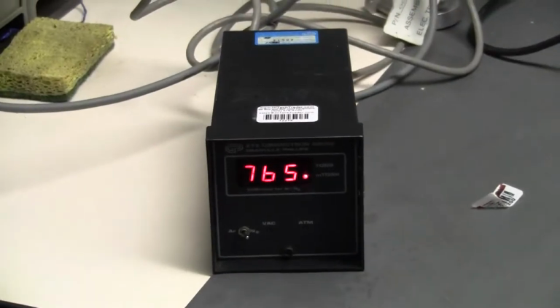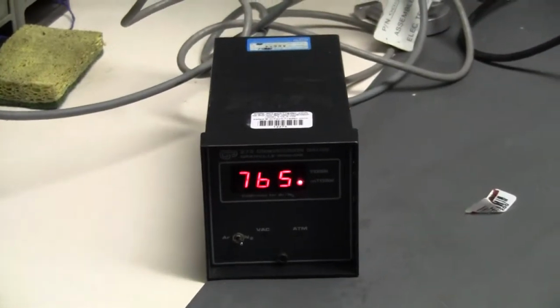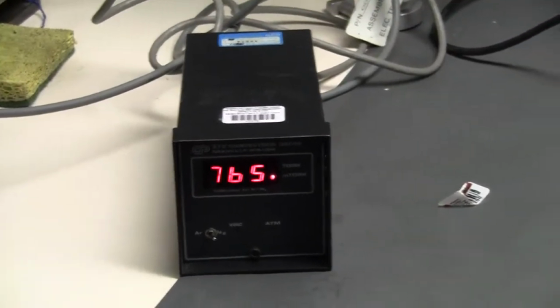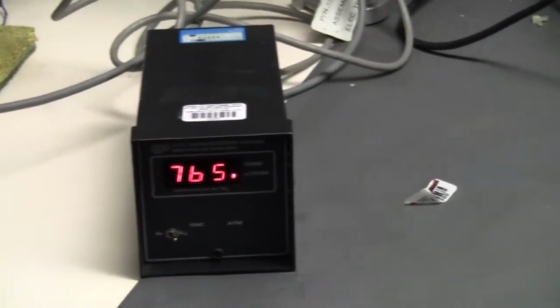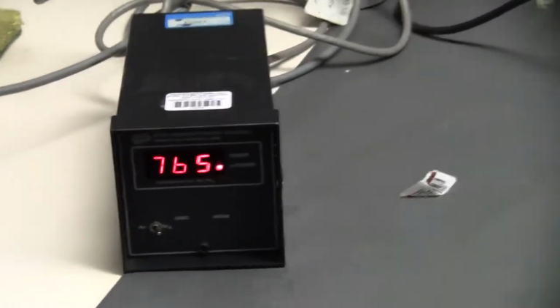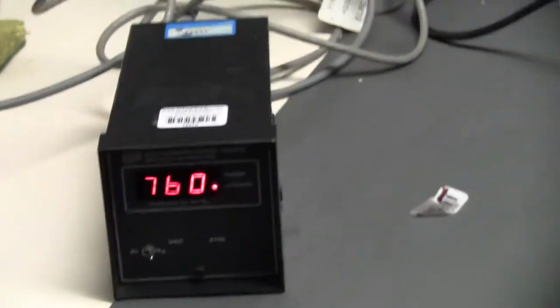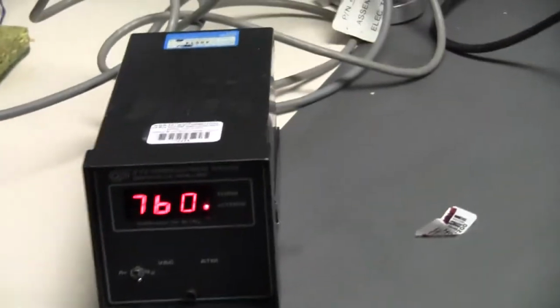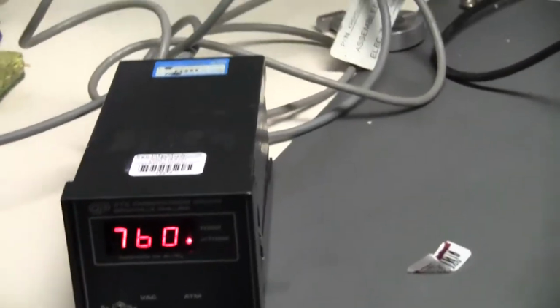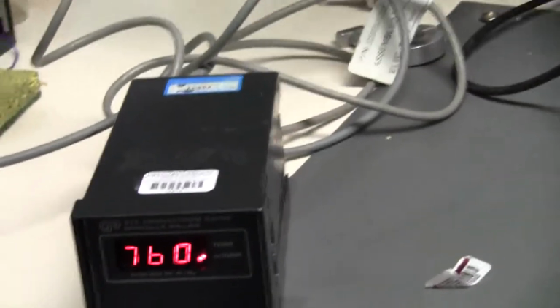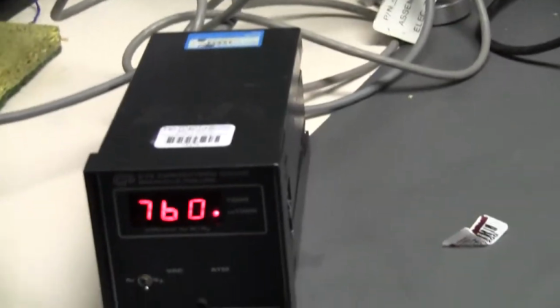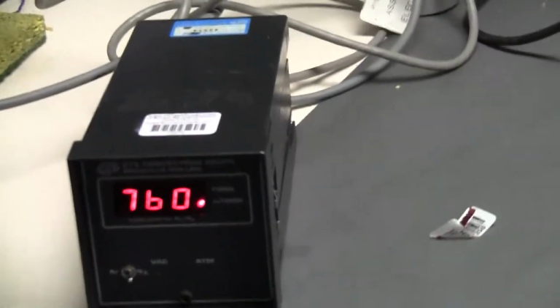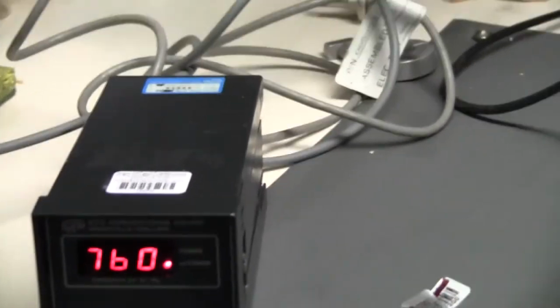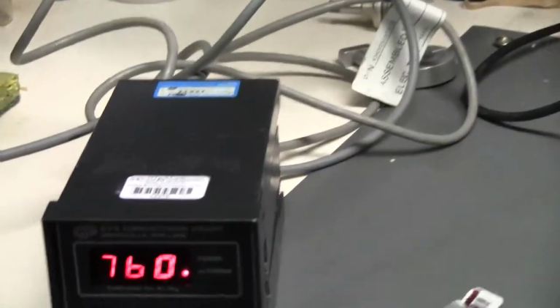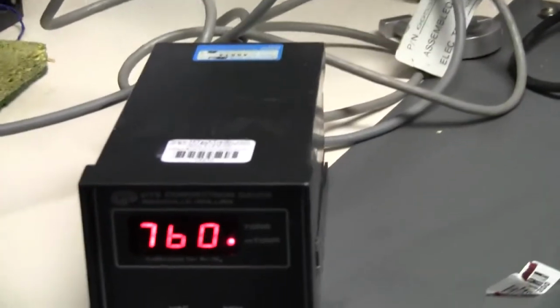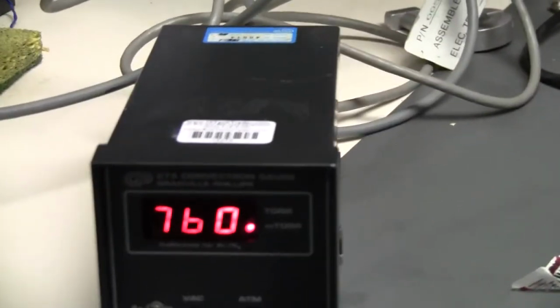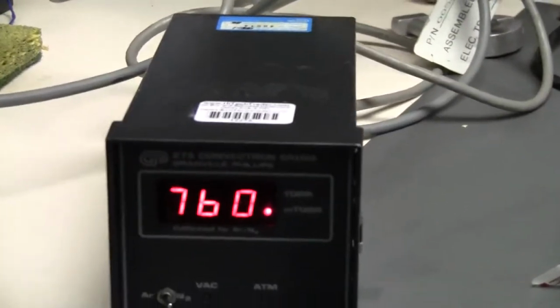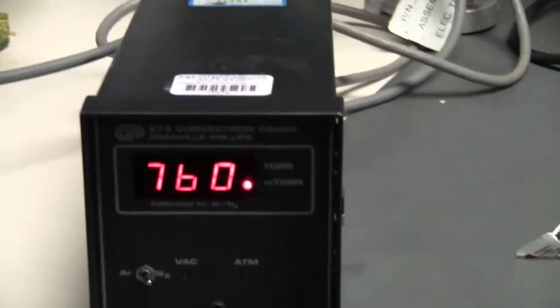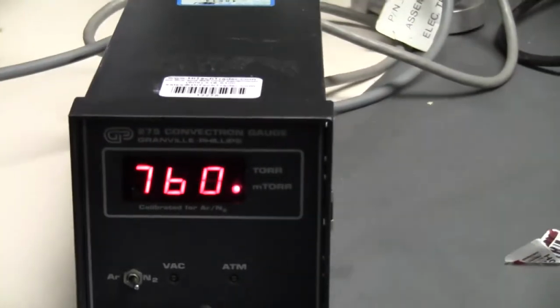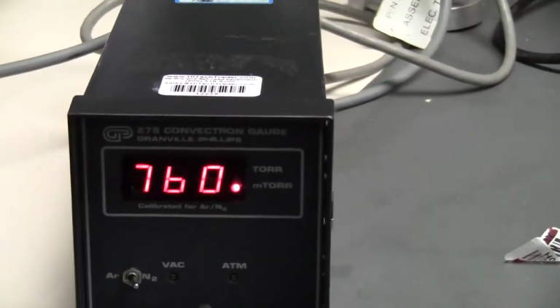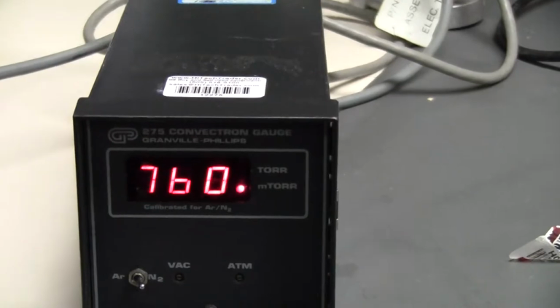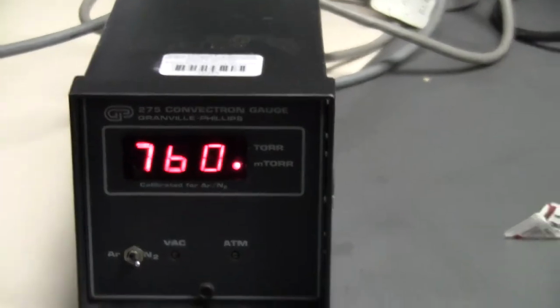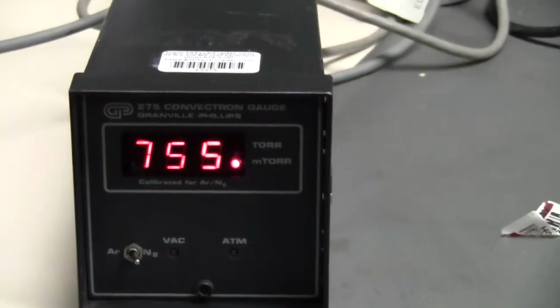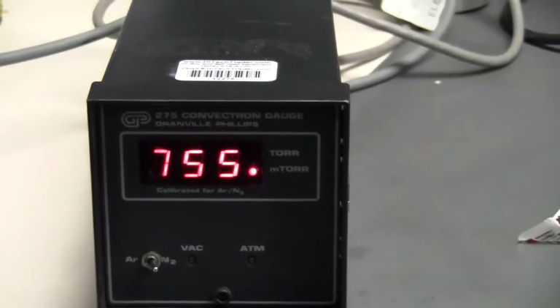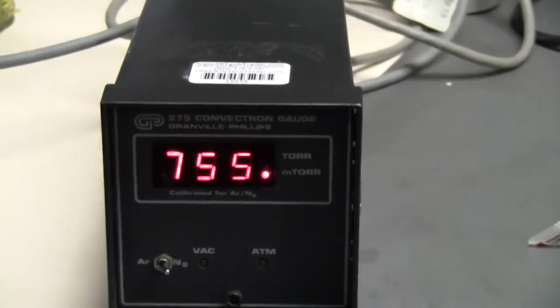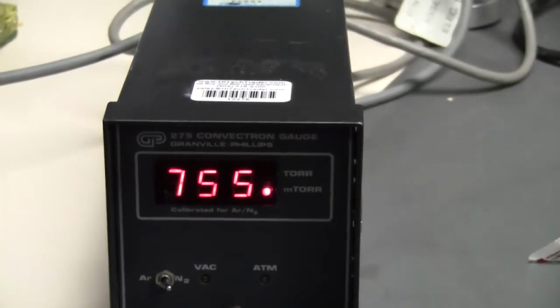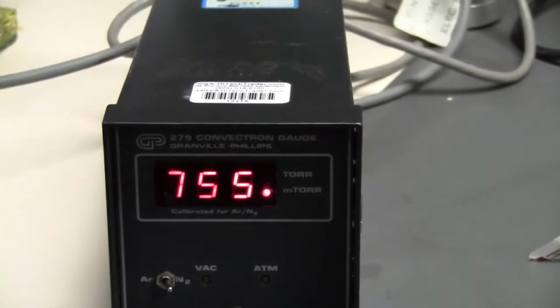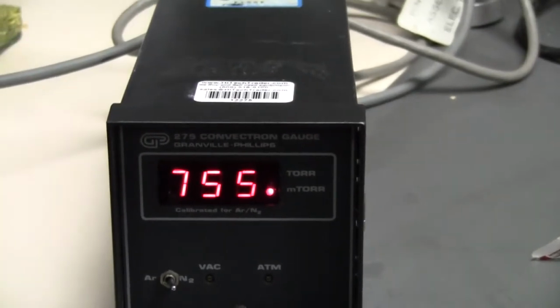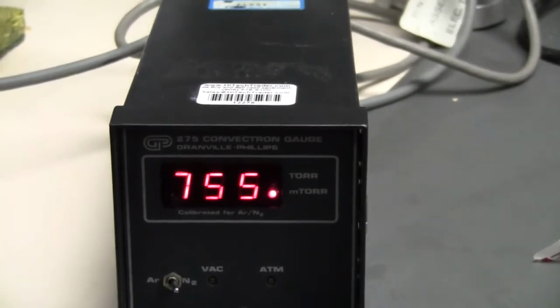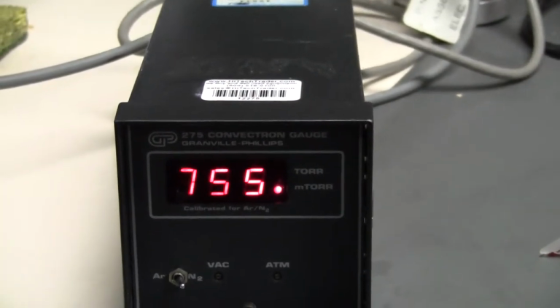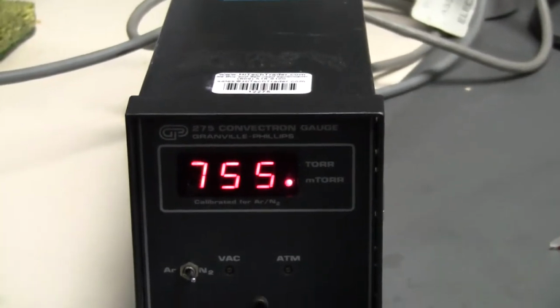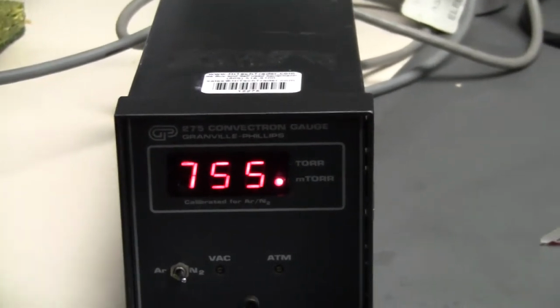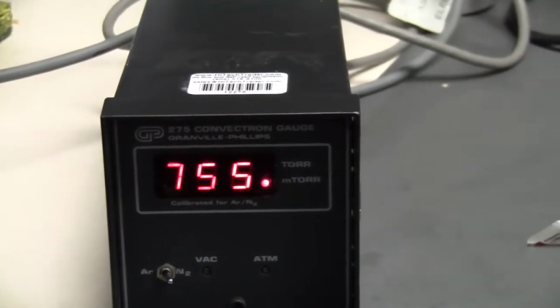Hello, this is Michael from High Tech Trader. Today we're looking at a Granville Philips 275 digital convection gauge.